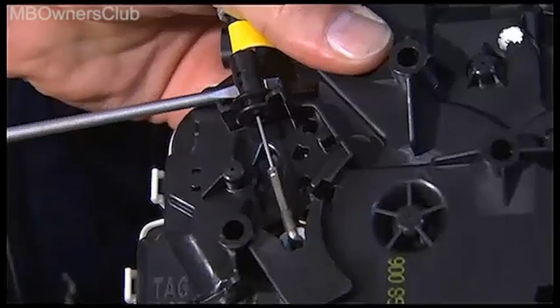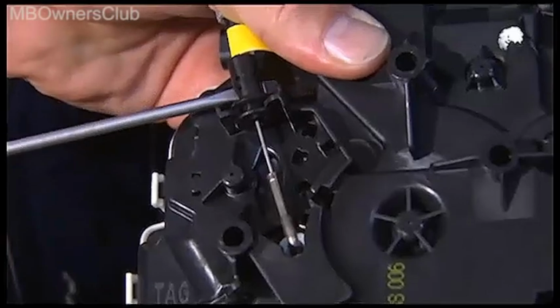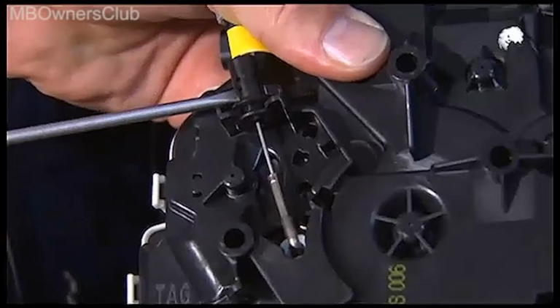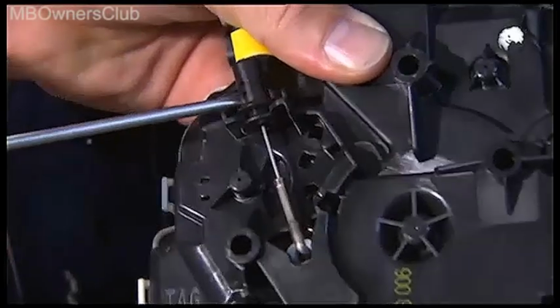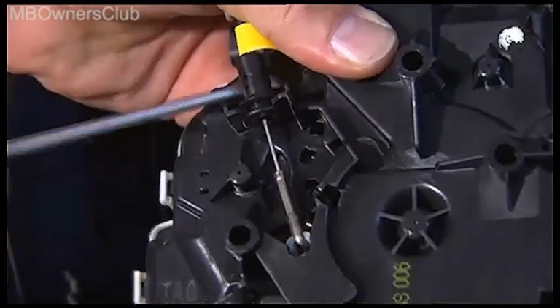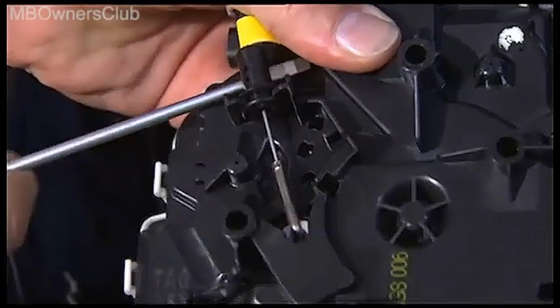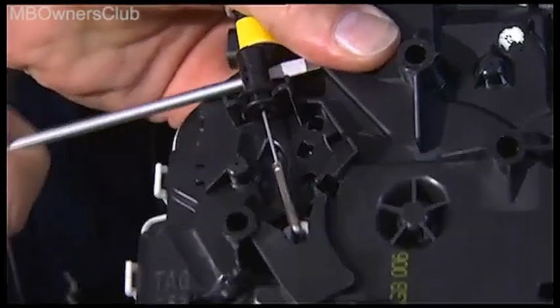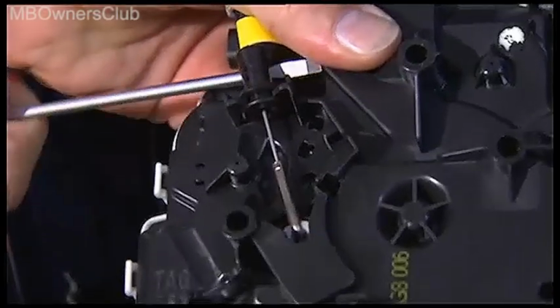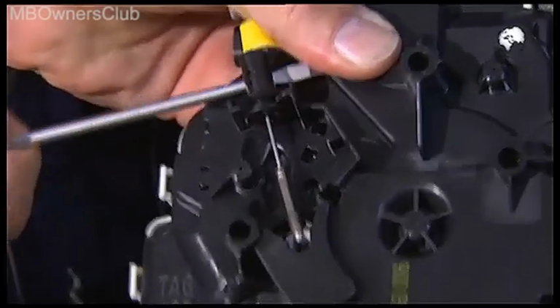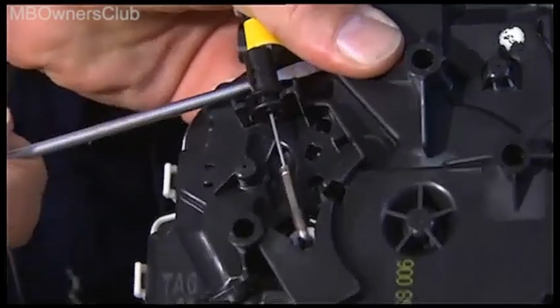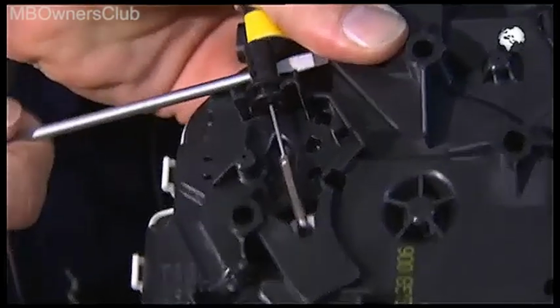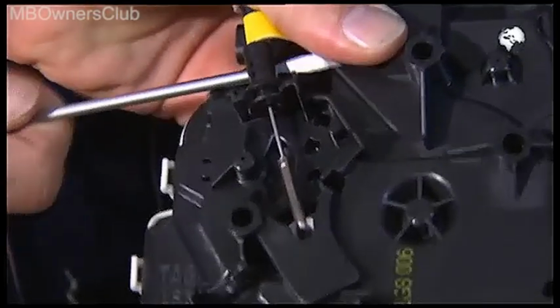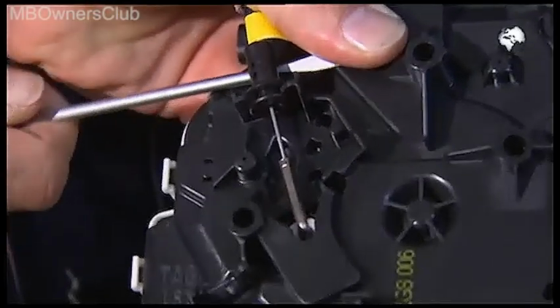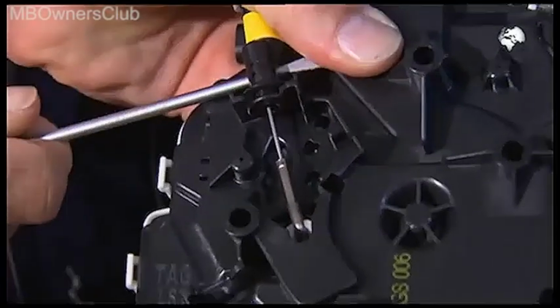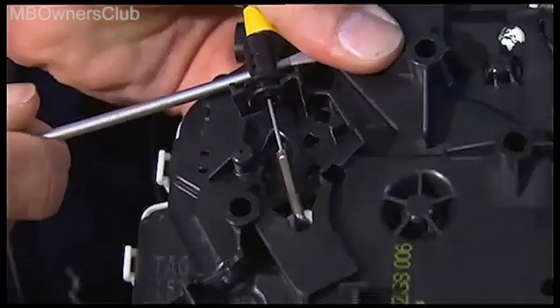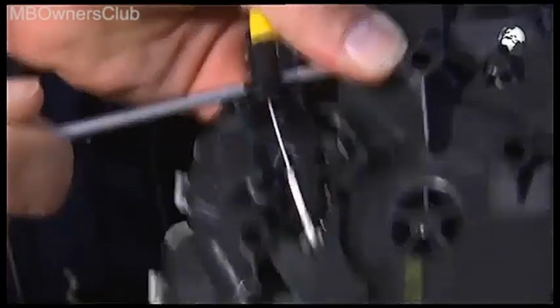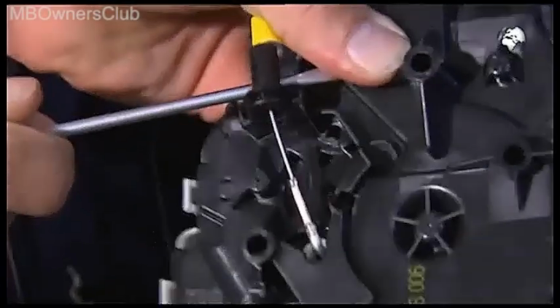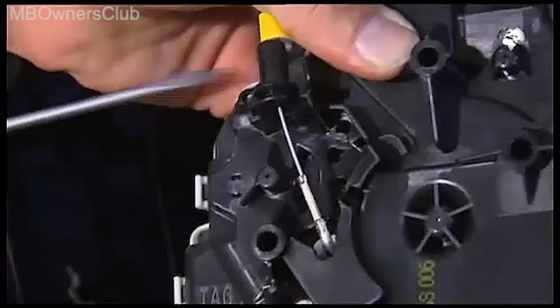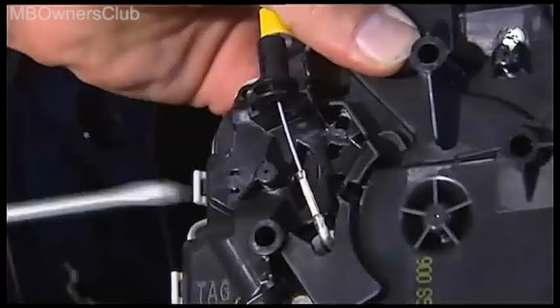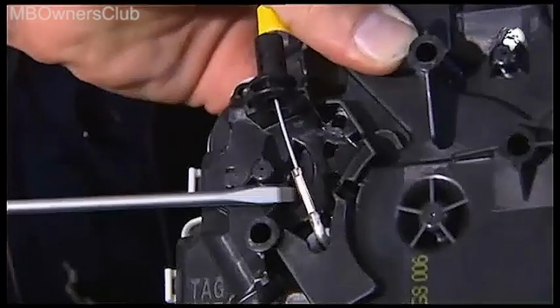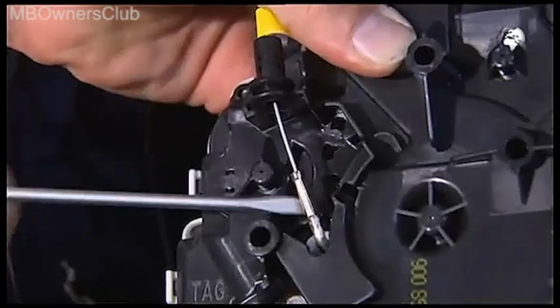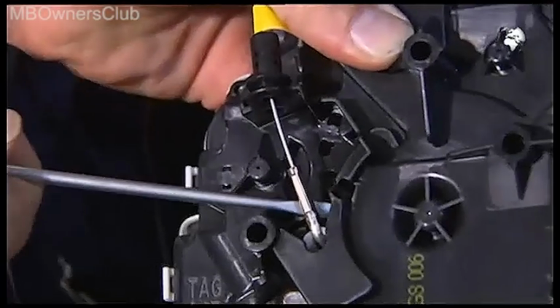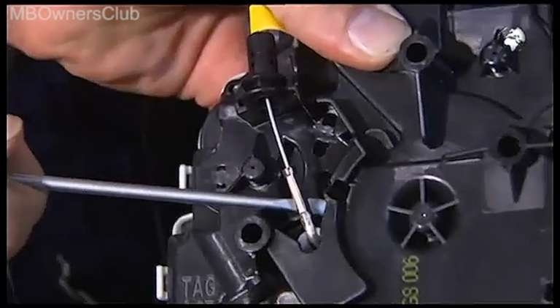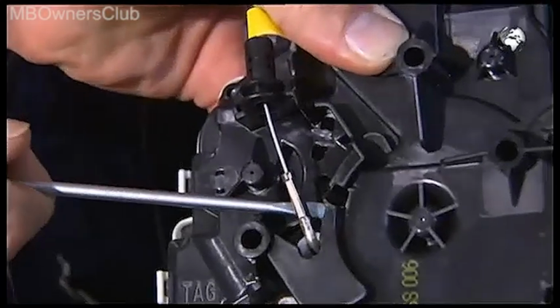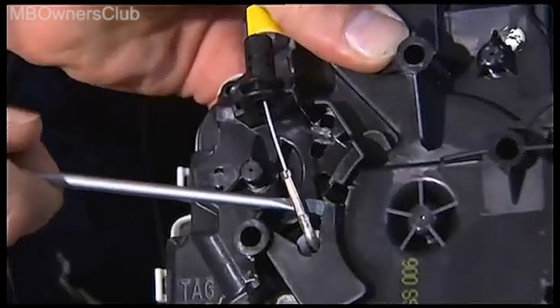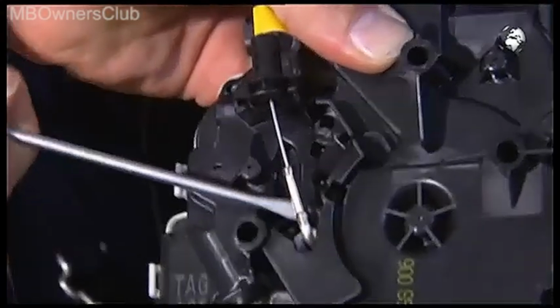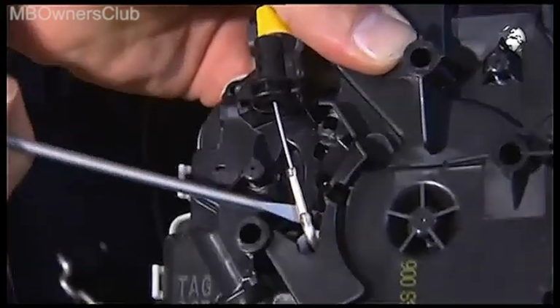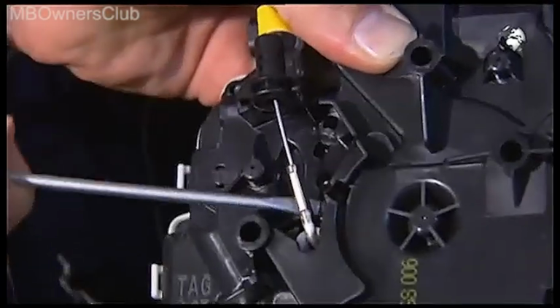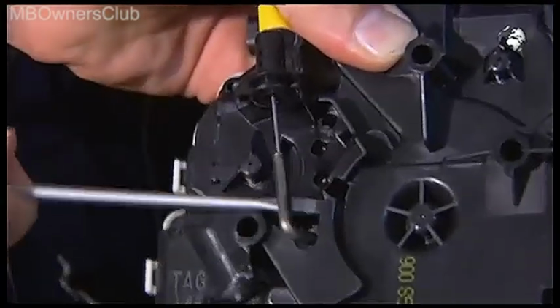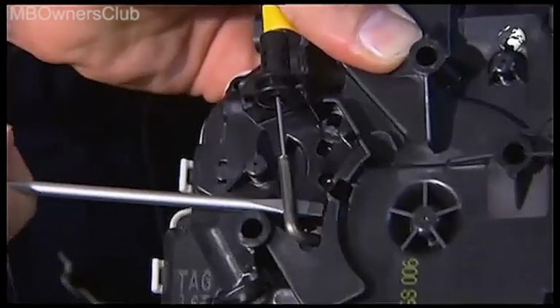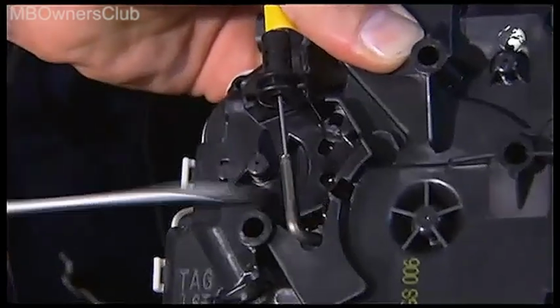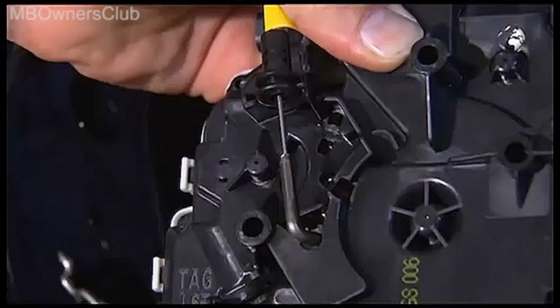That was the last cable. The control unit can now be removed. Your work is complete.